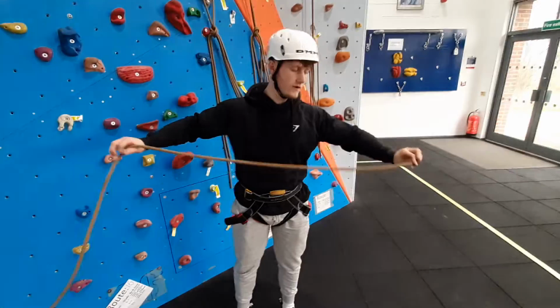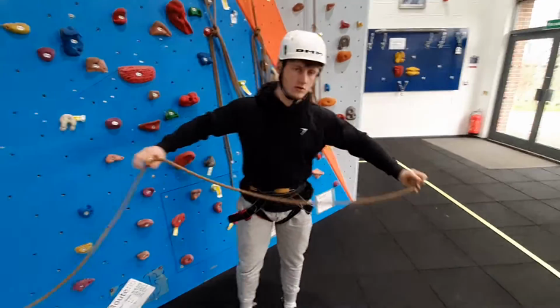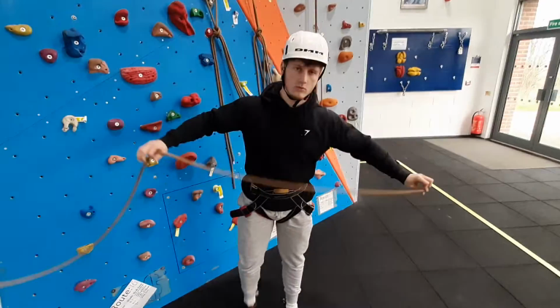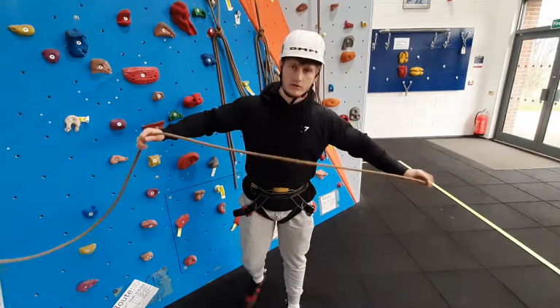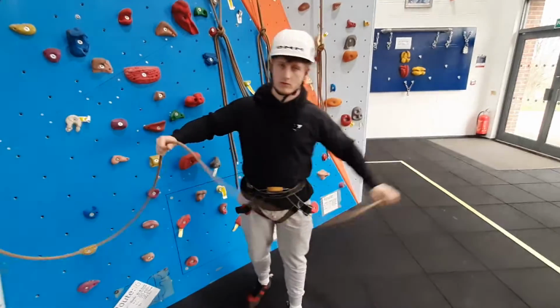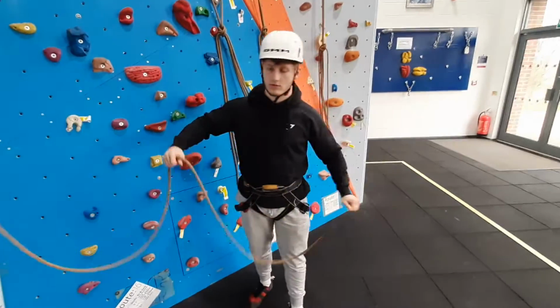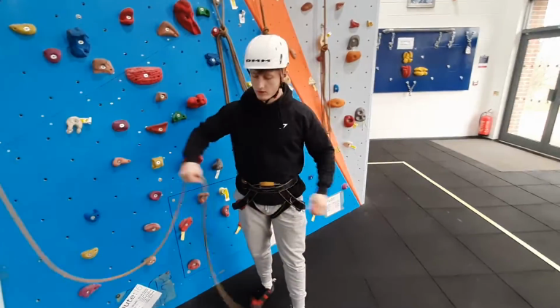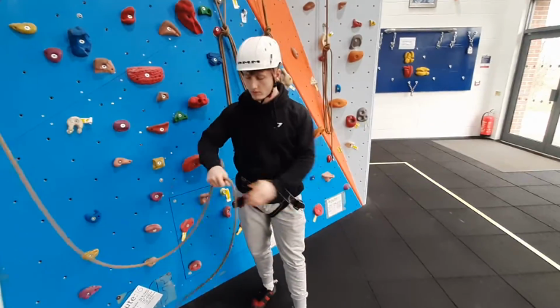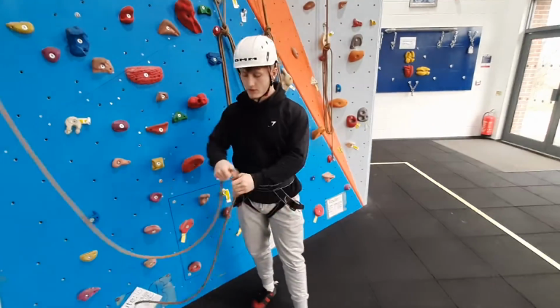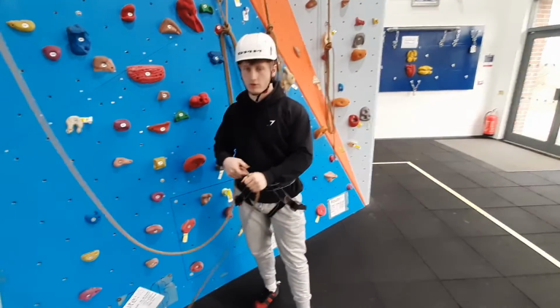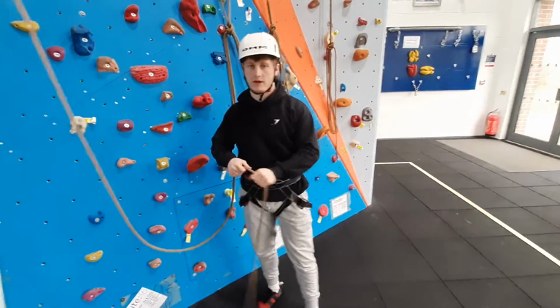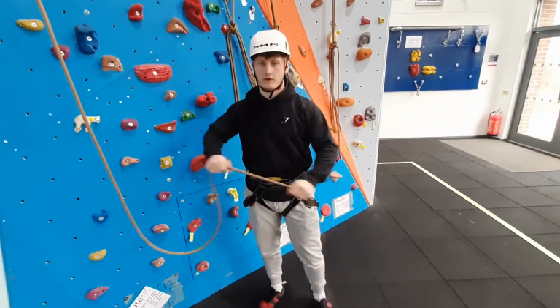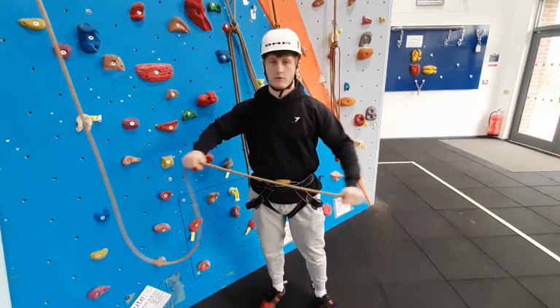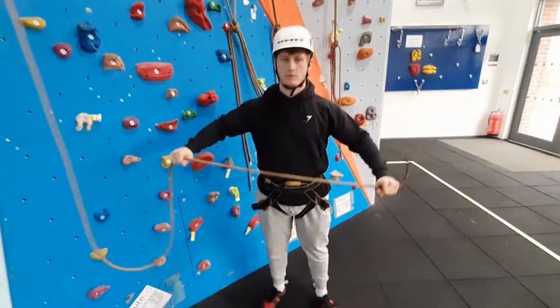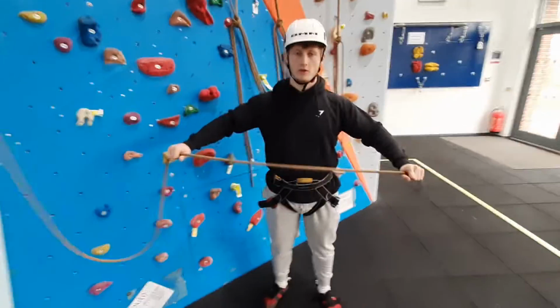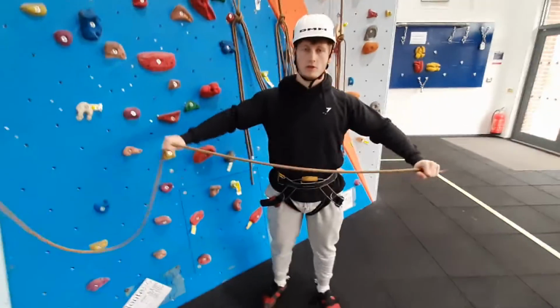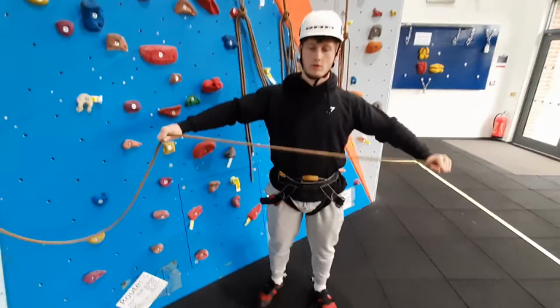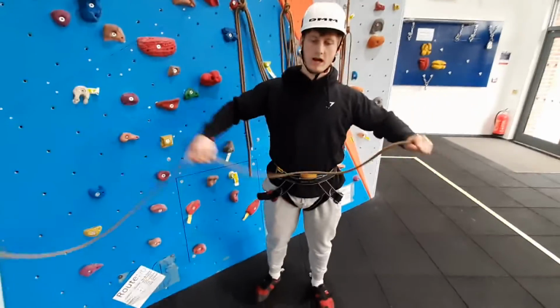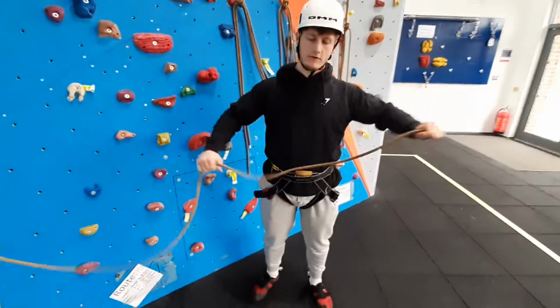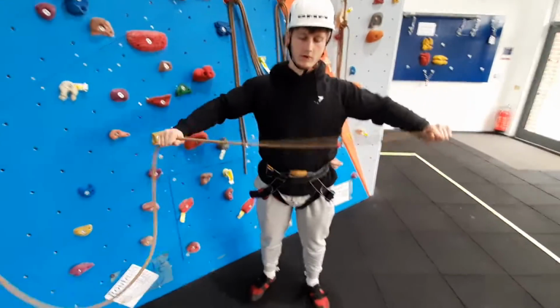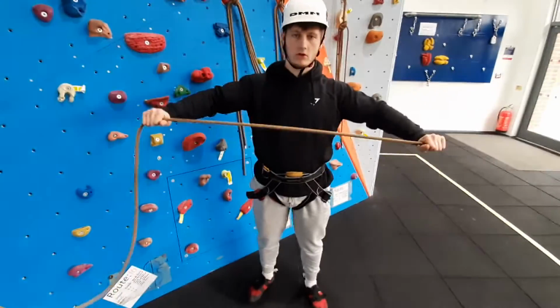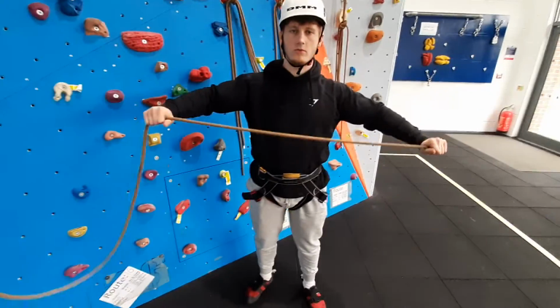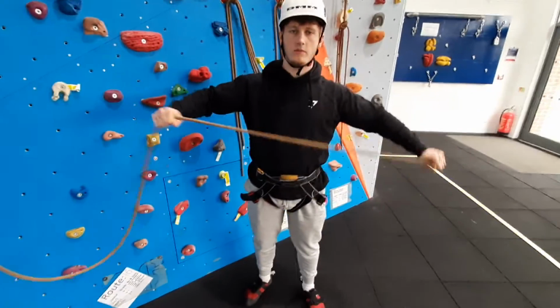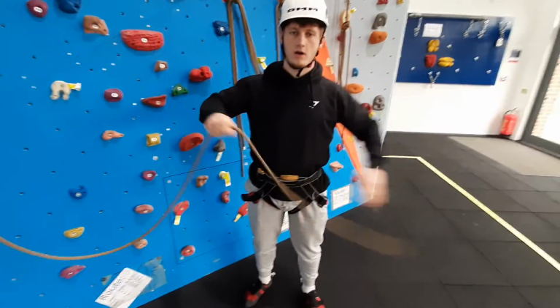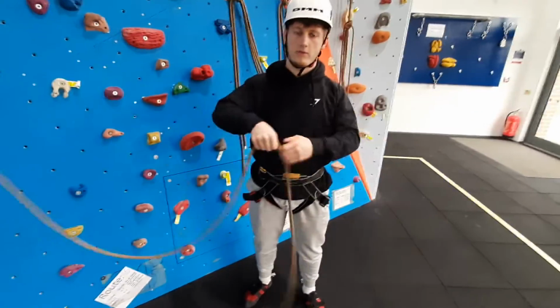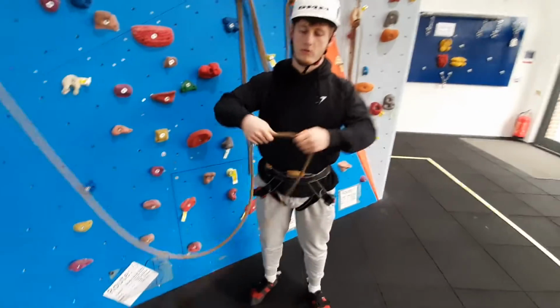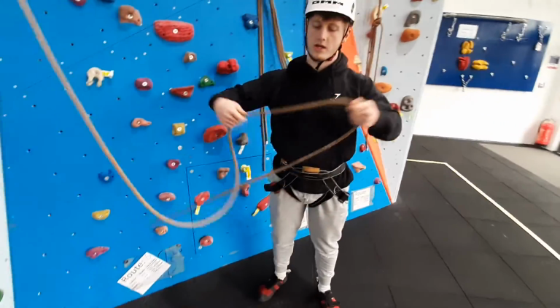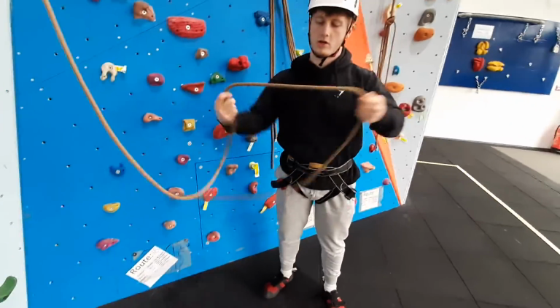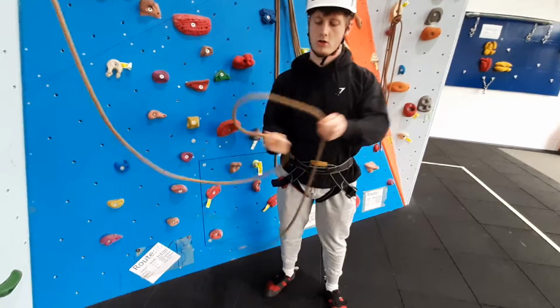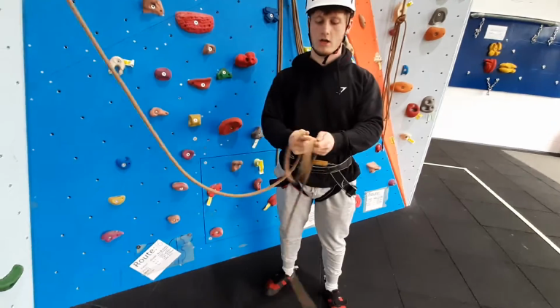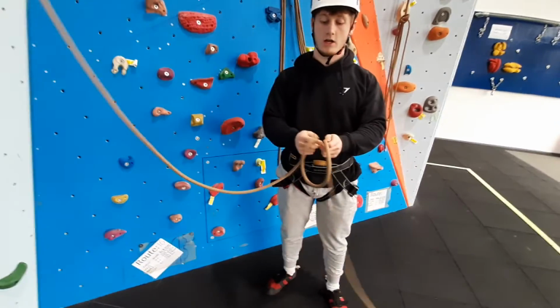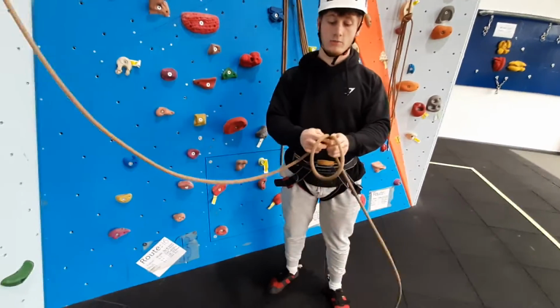If you have a figure-of-eight knot with a double-stopper knot, you want to make sure you have enough rope, so have it about shoulder width apart before making a loop.